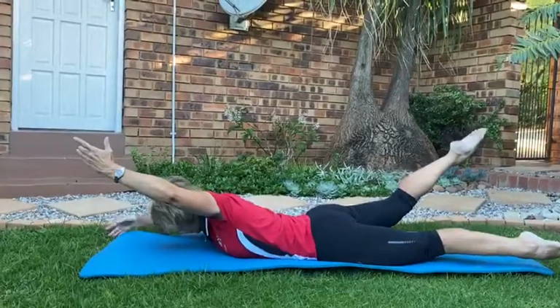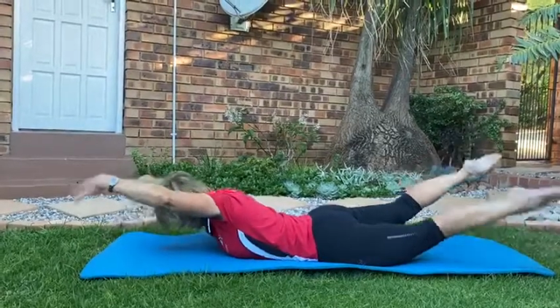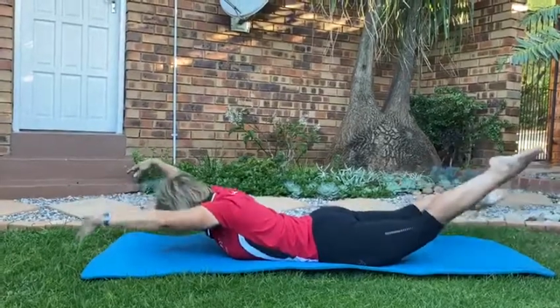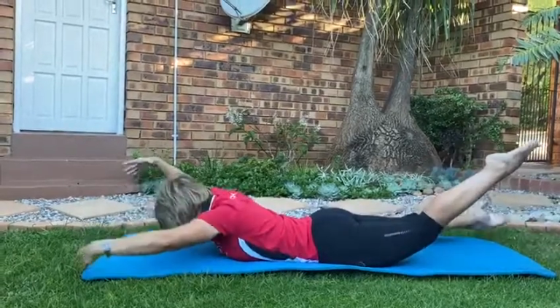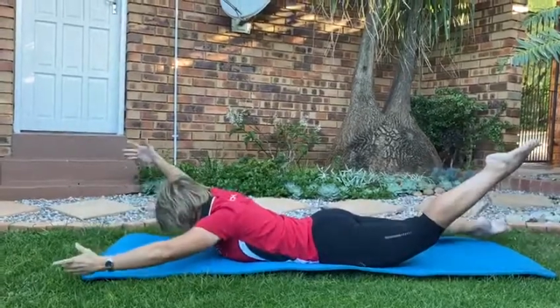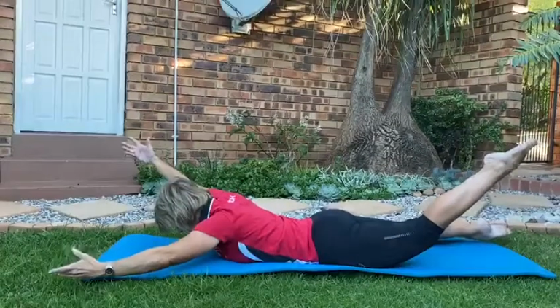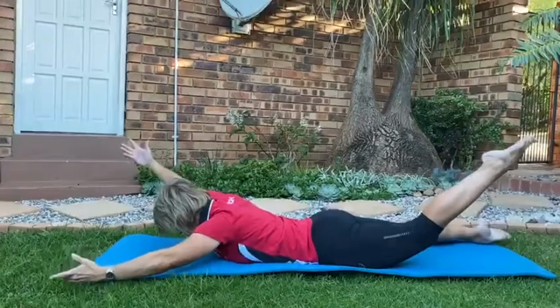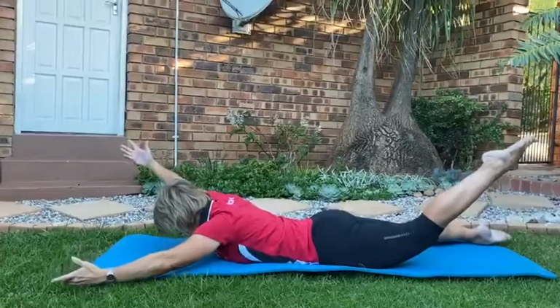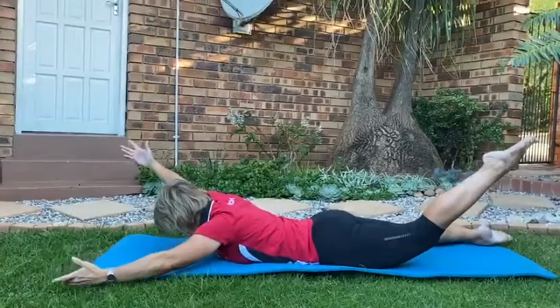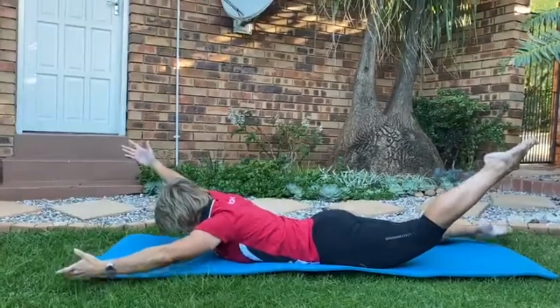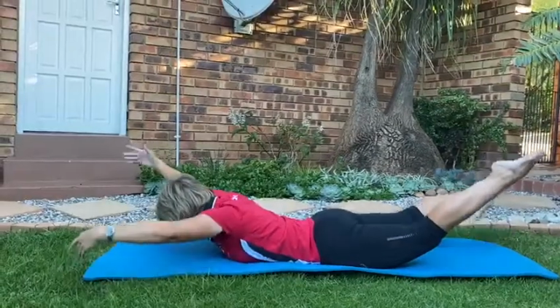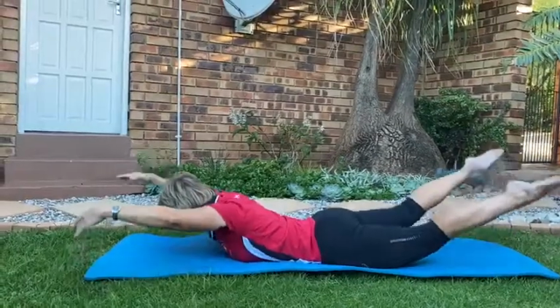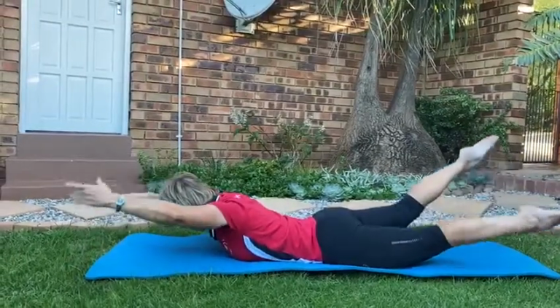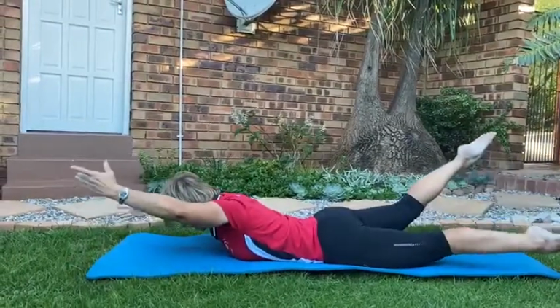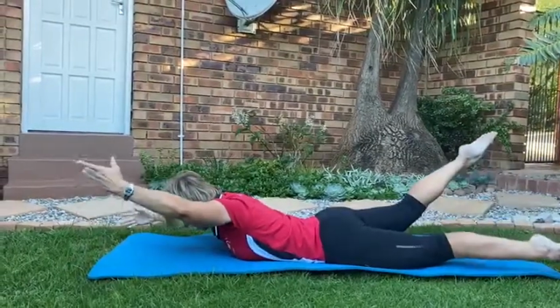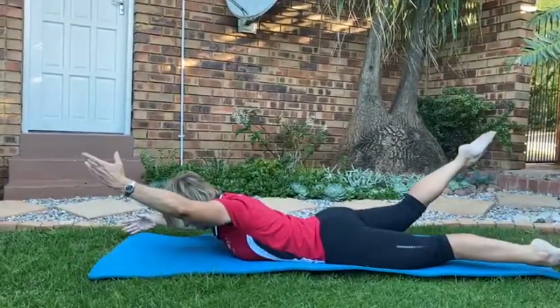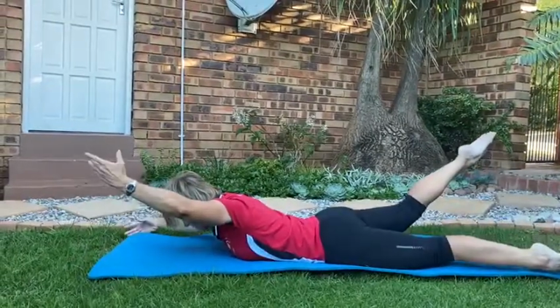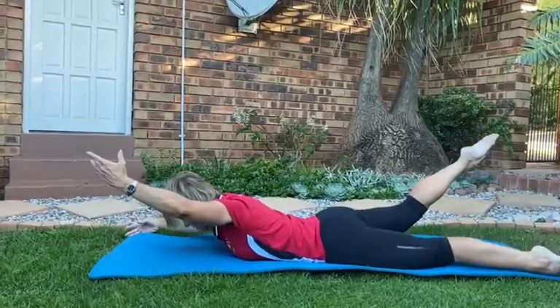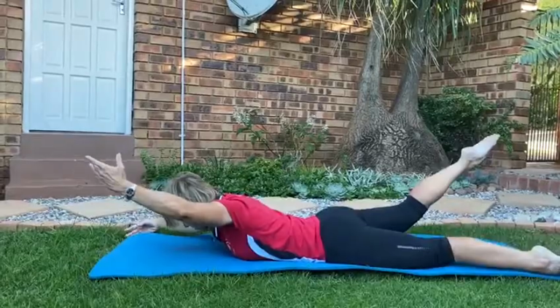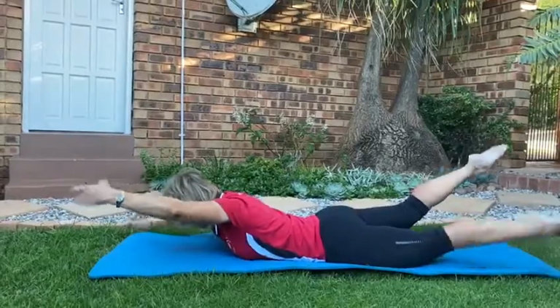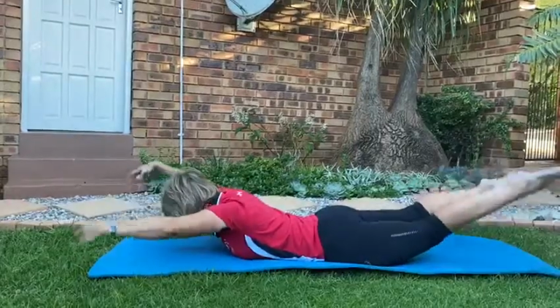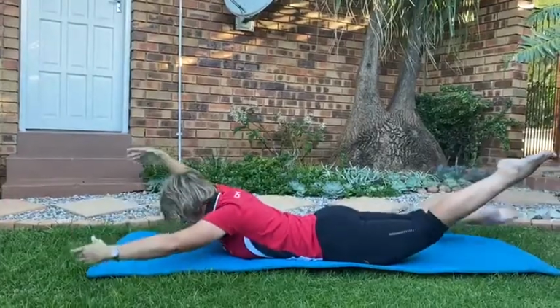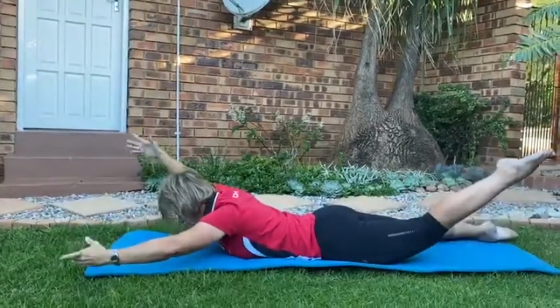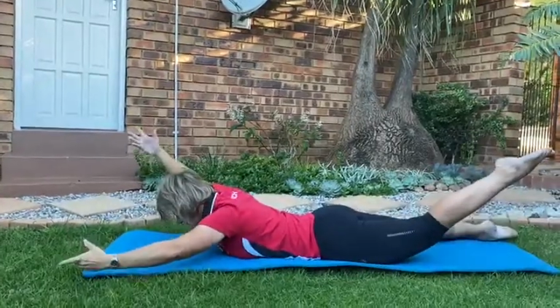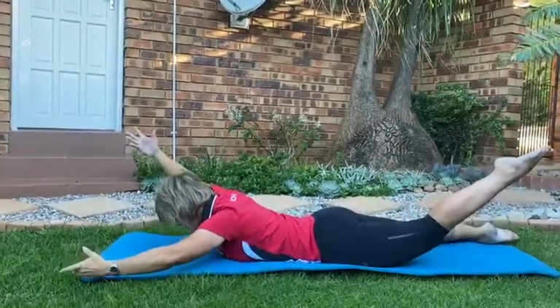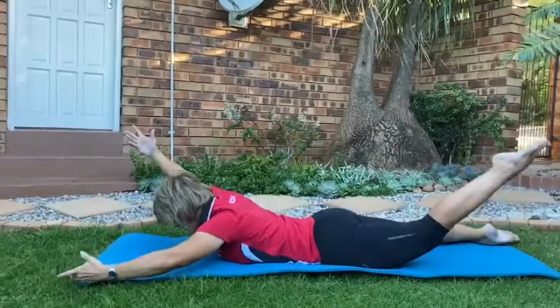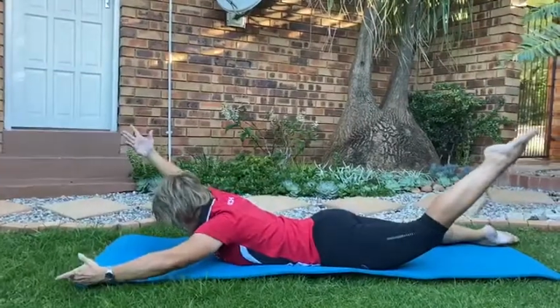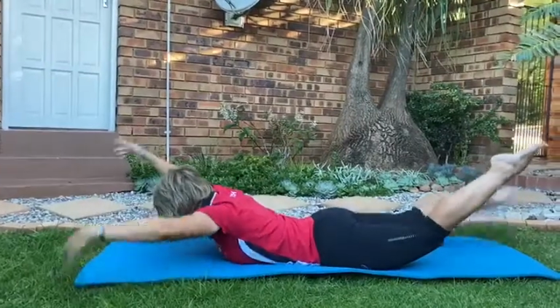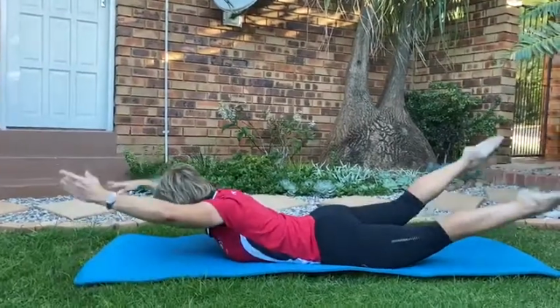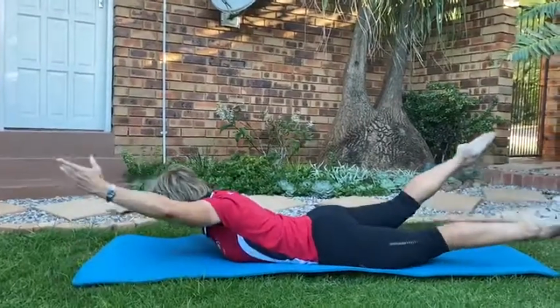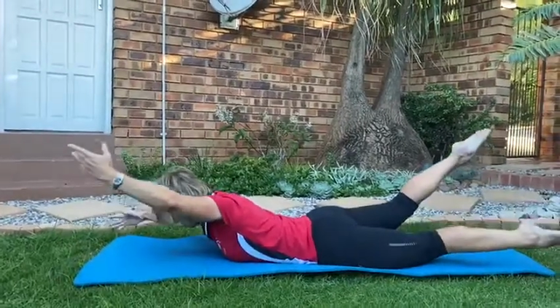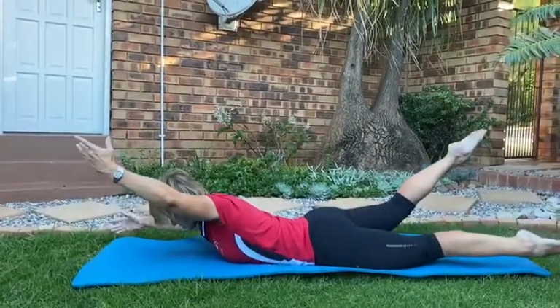Keep your legs as straight as possible. Think of lifting your fingers, not your shoulders.